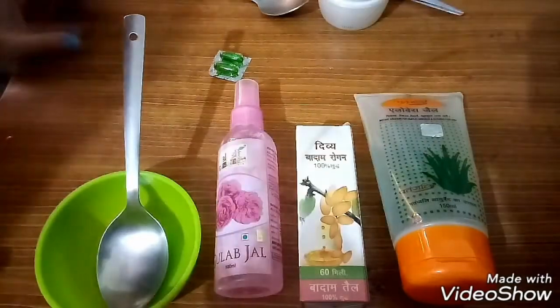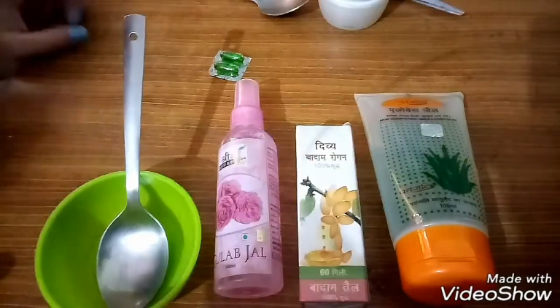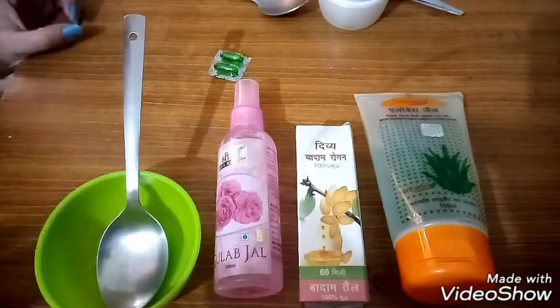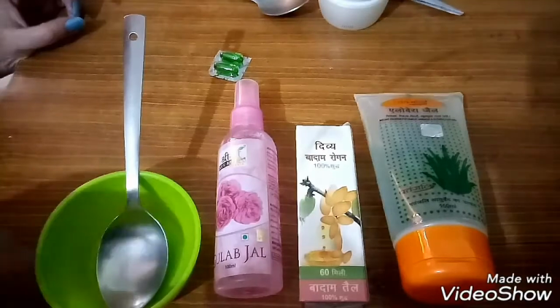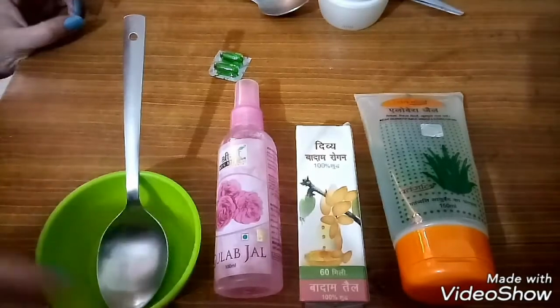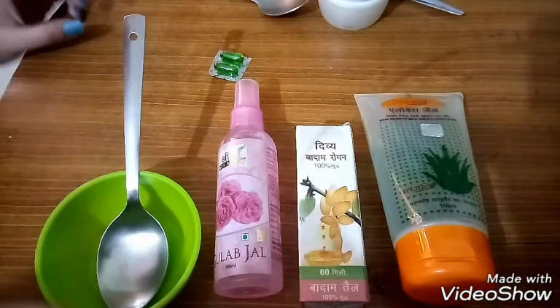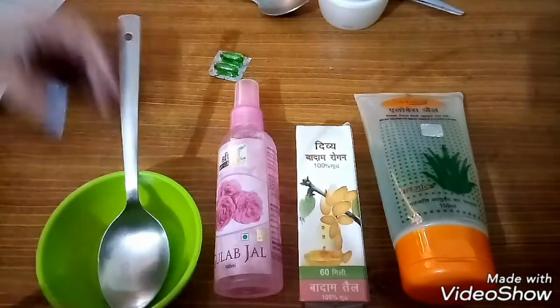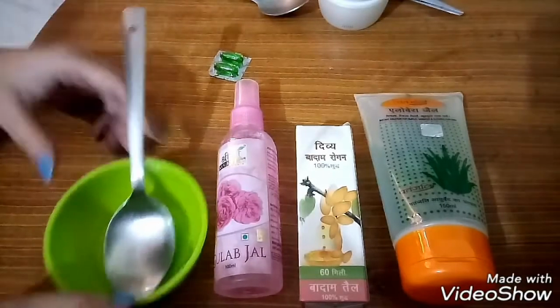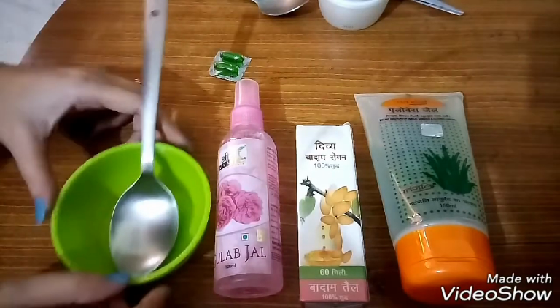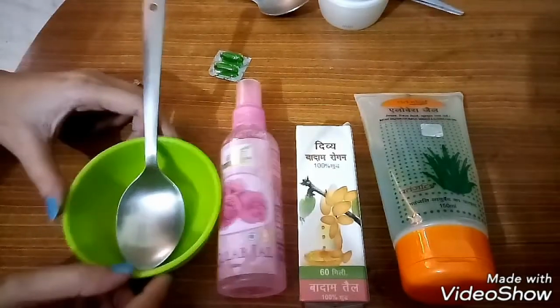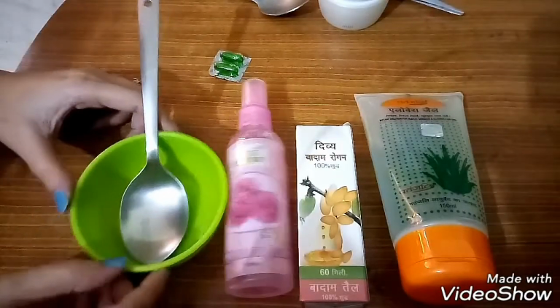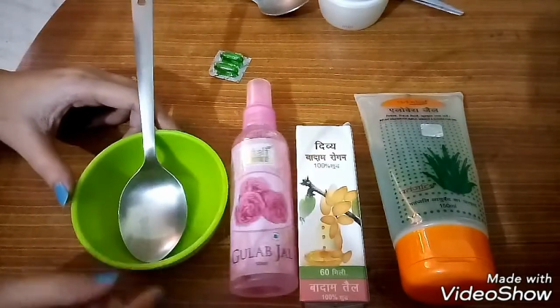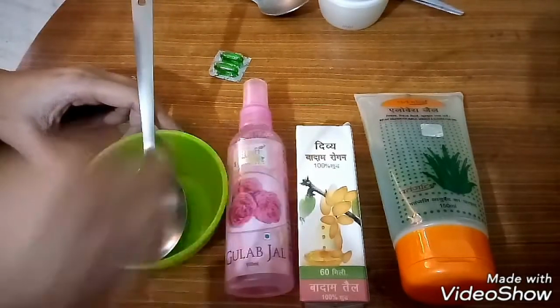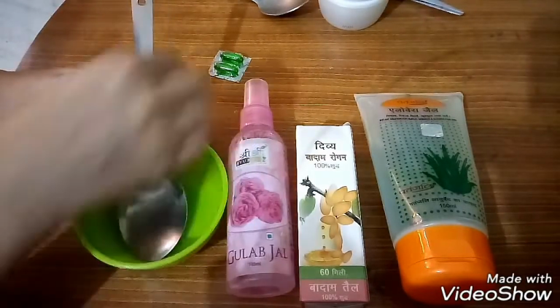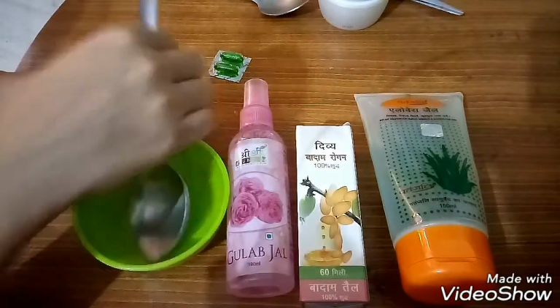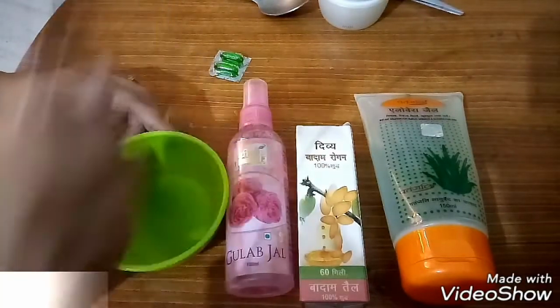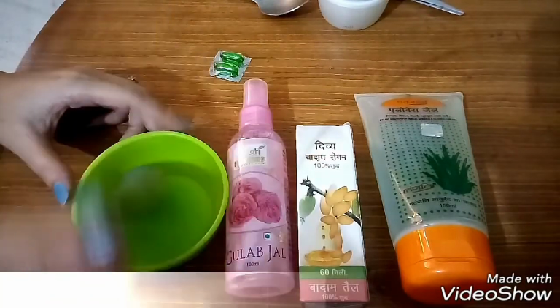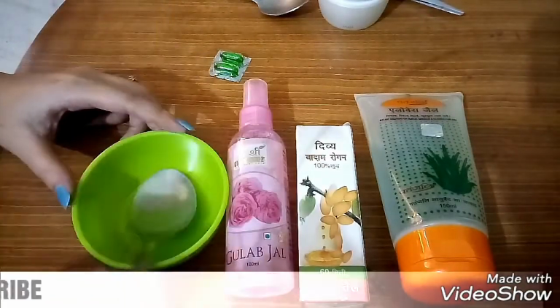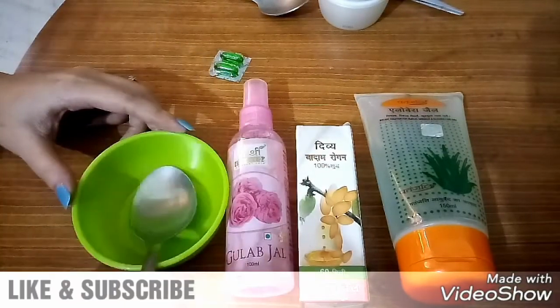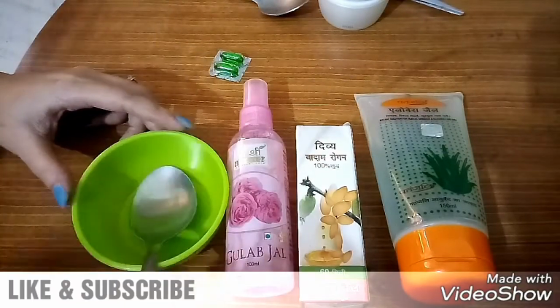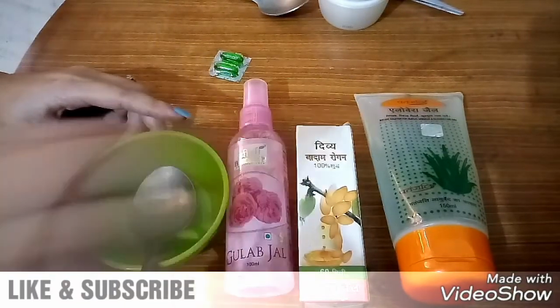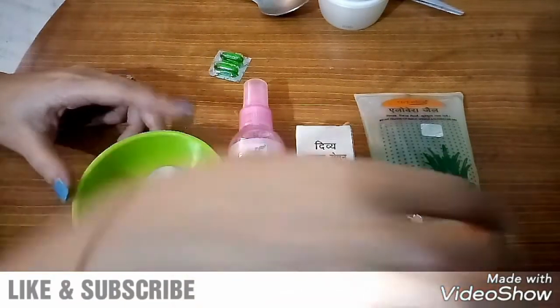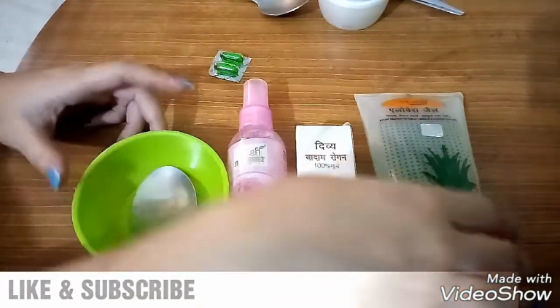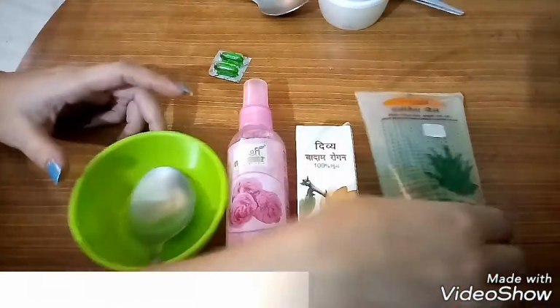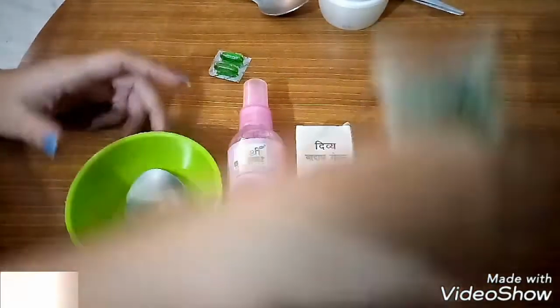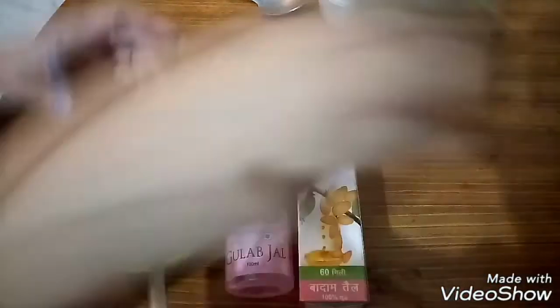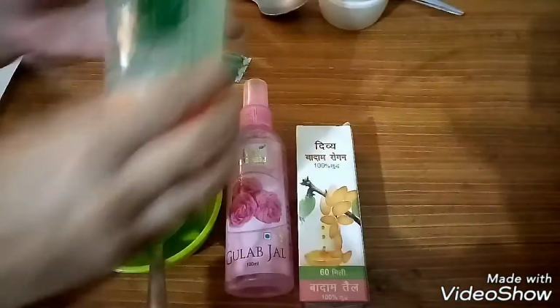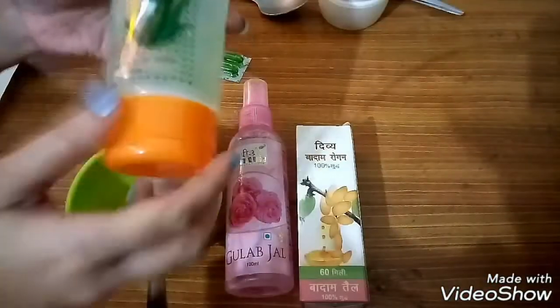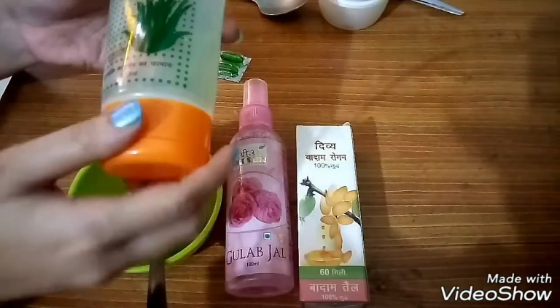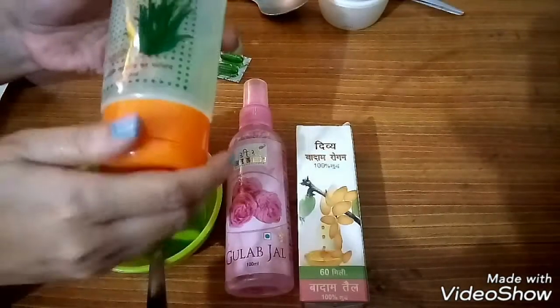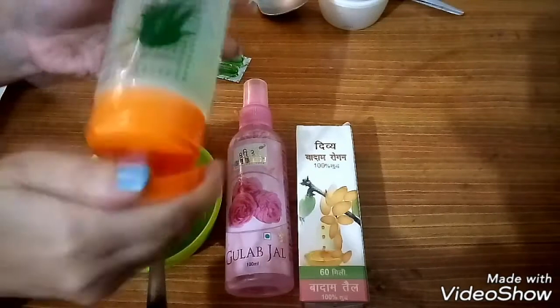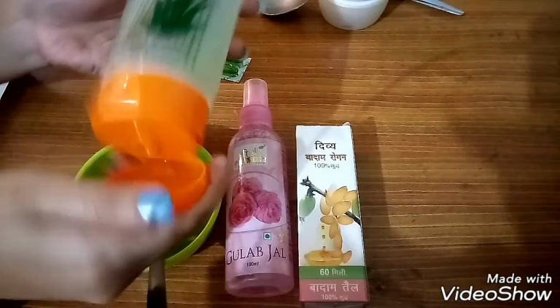Hi girls, this is Ra here. Today we are making a homemade night cream or serum.